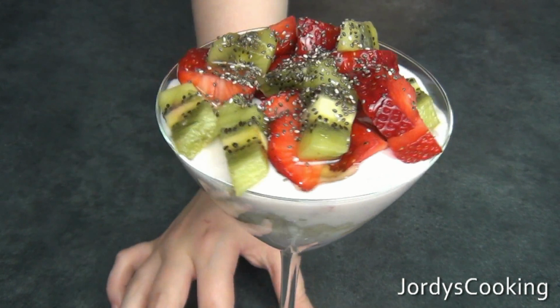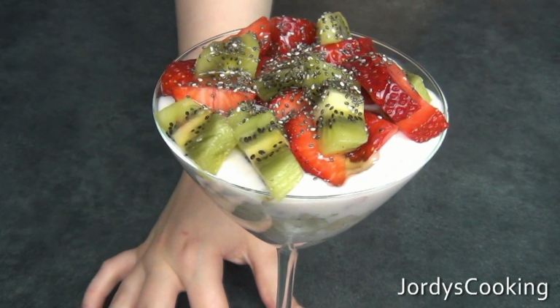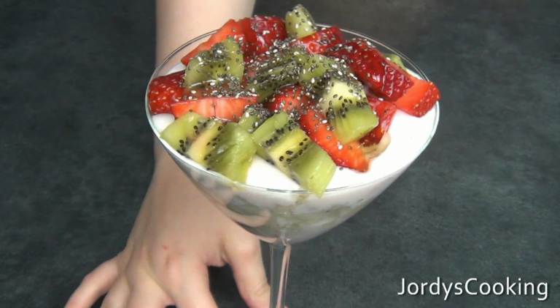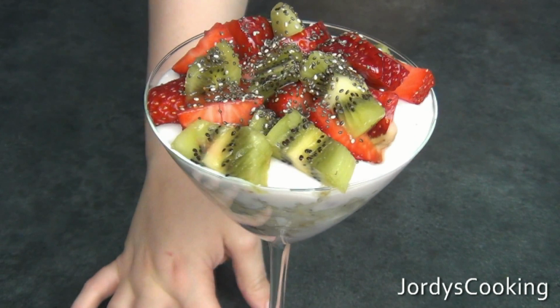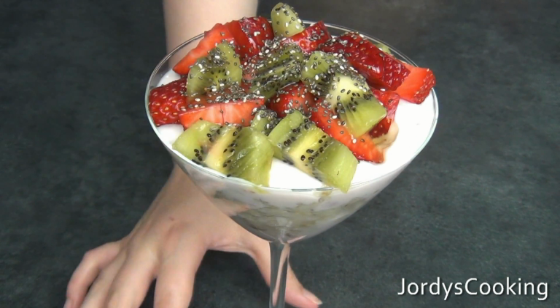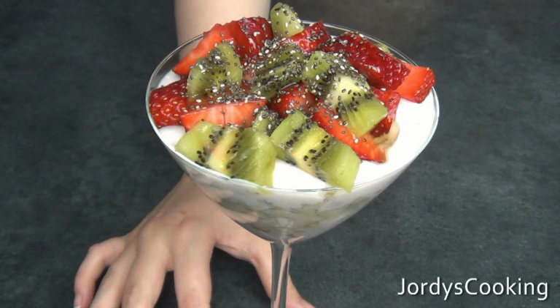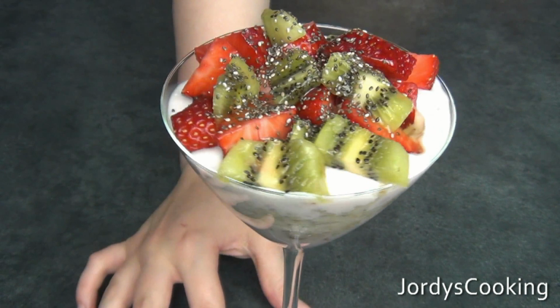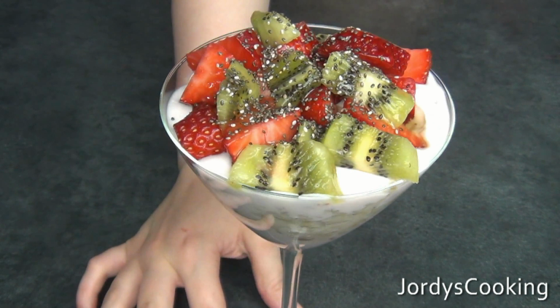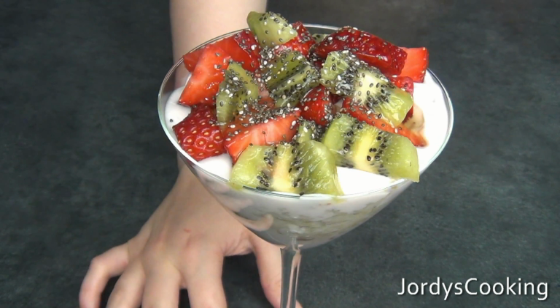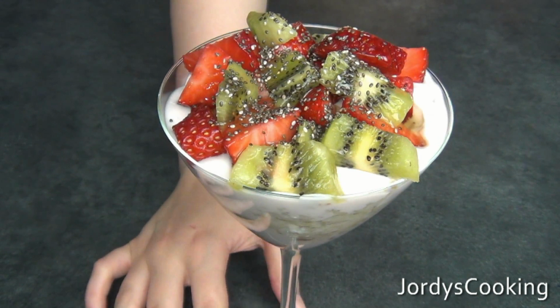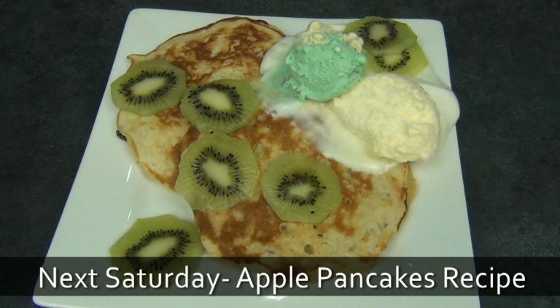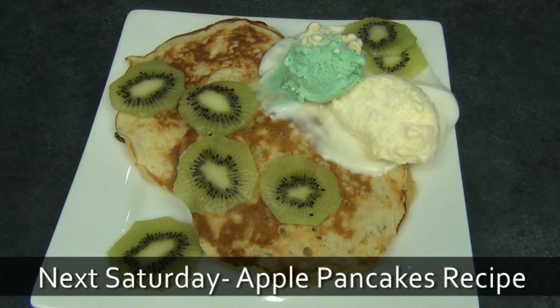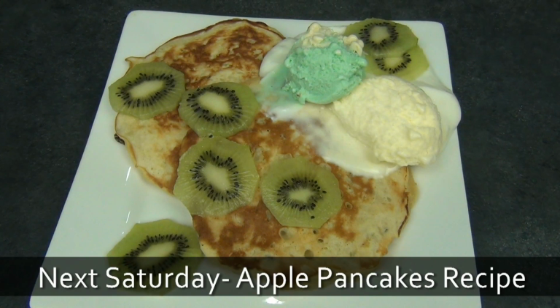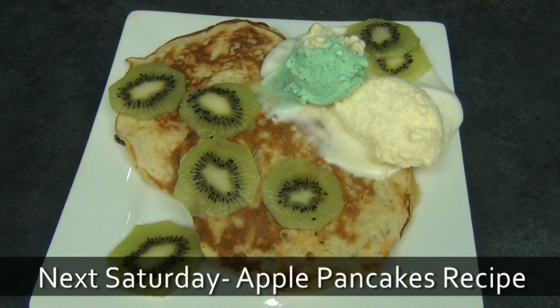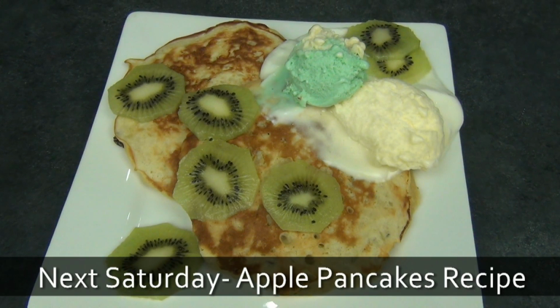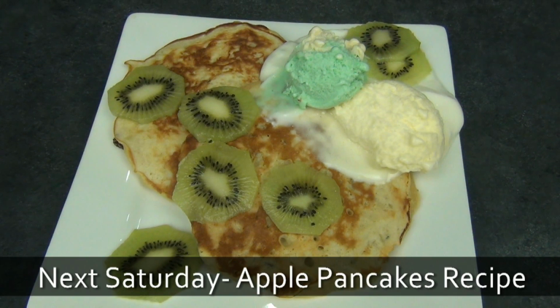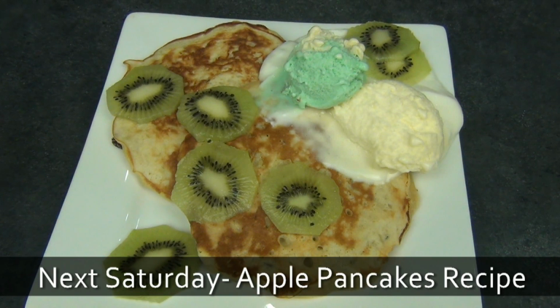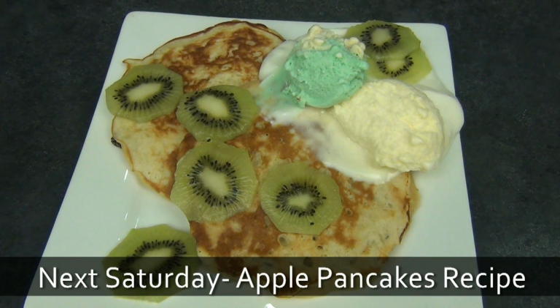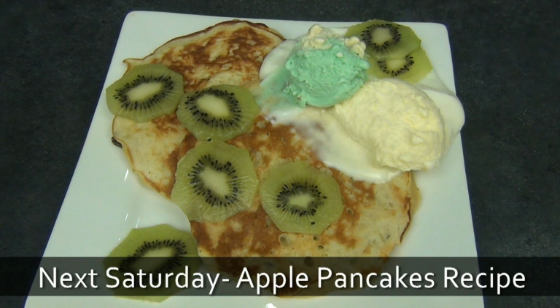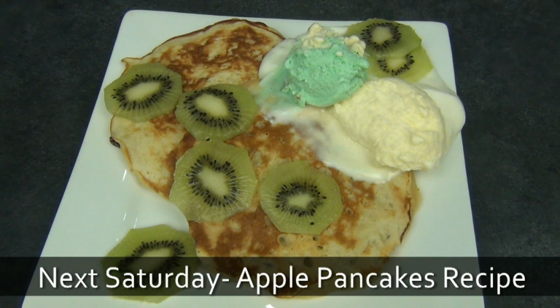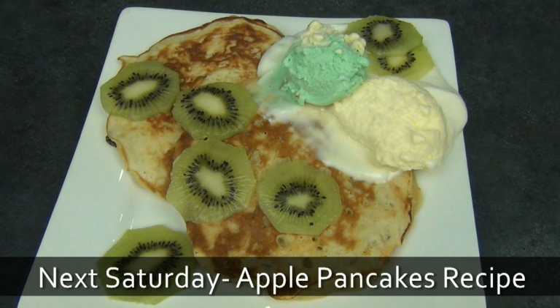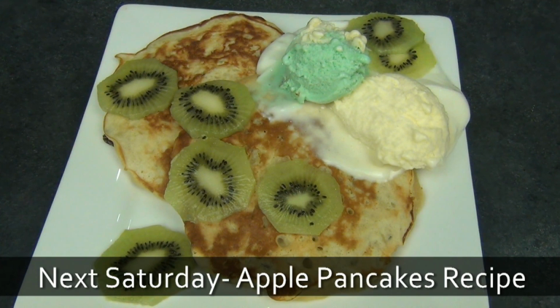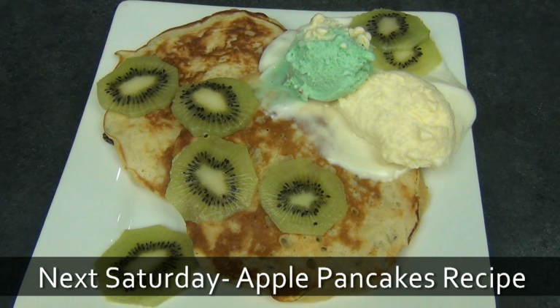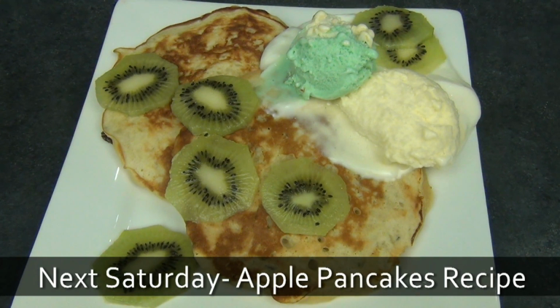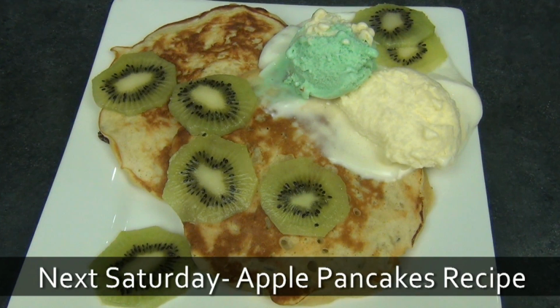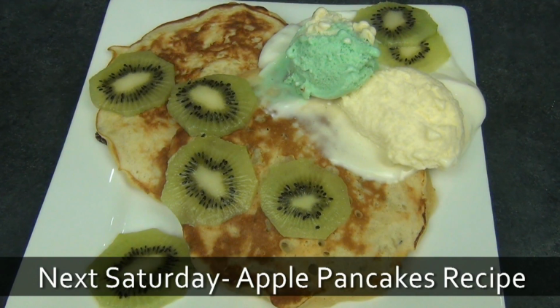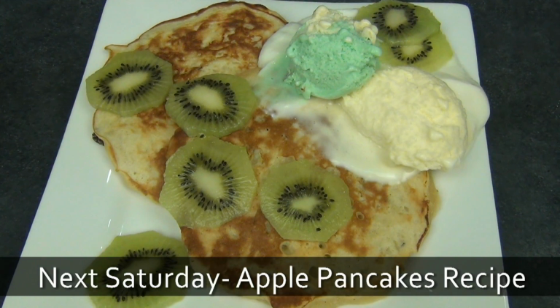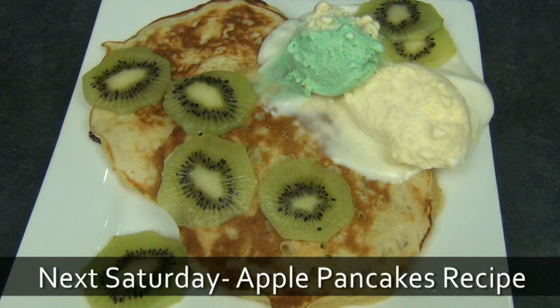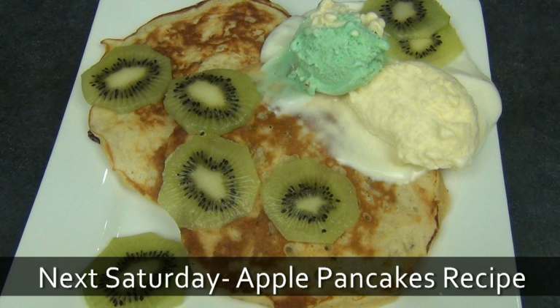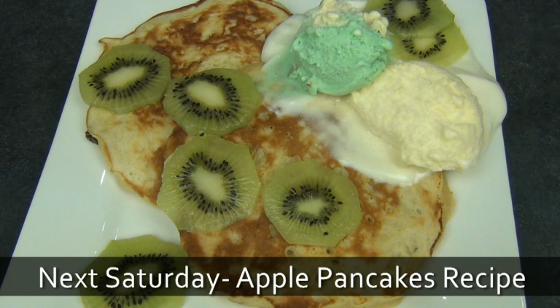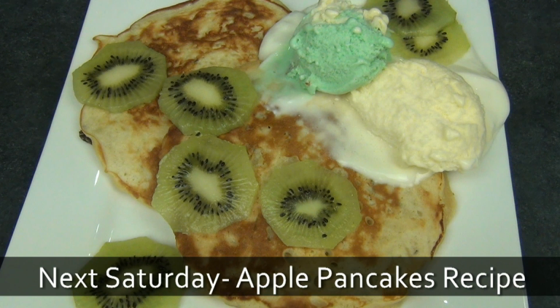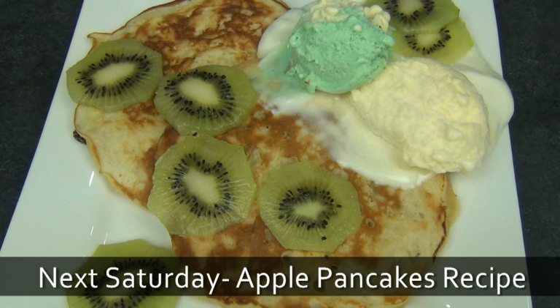I hope you enjoyed this recipe. Thank you so much for watching, and check back next Saturday for my recipe on apple pancakes.